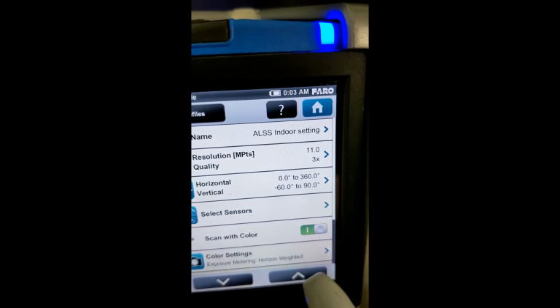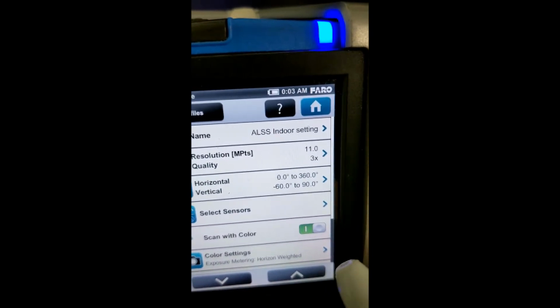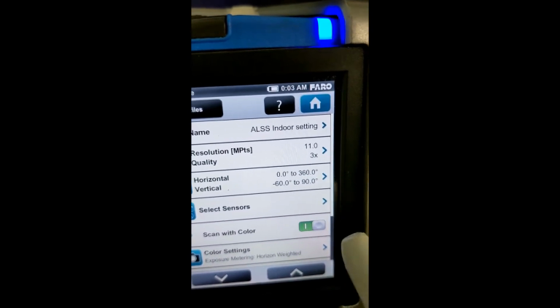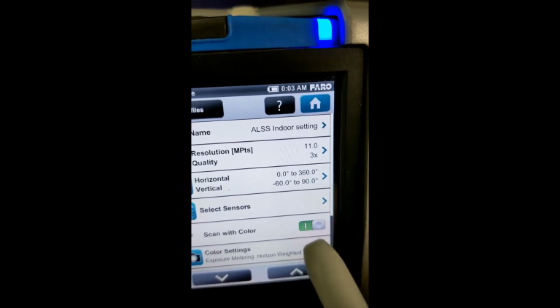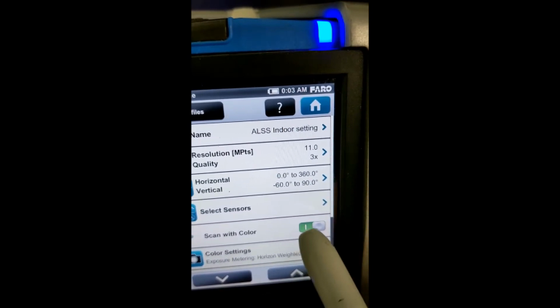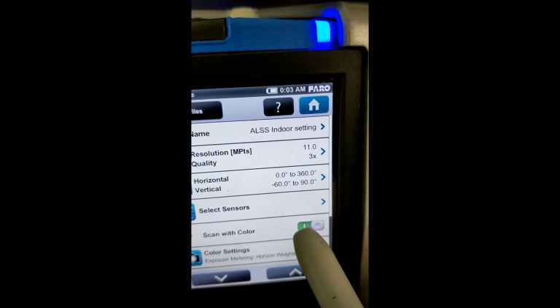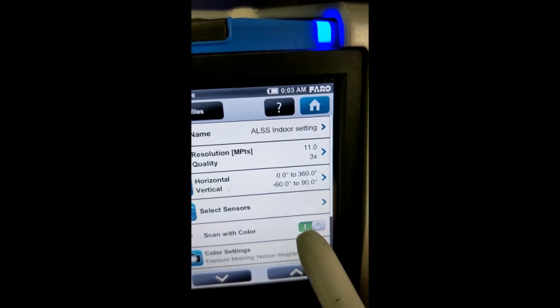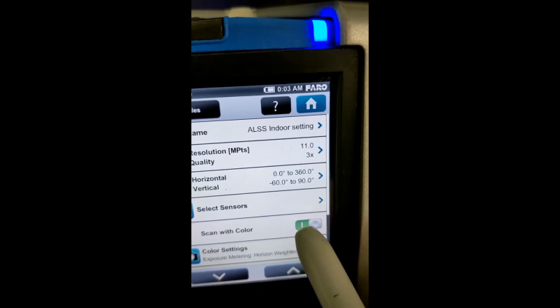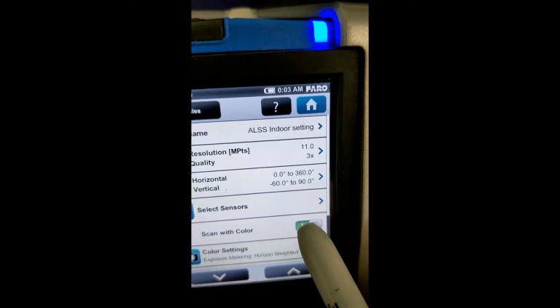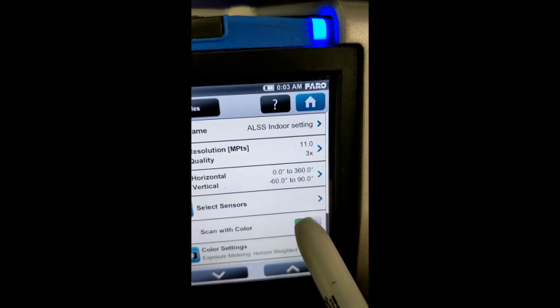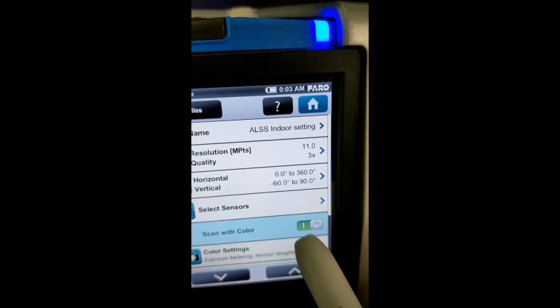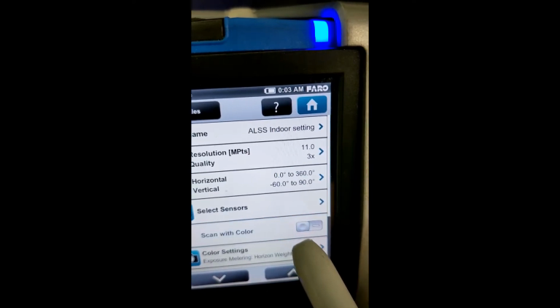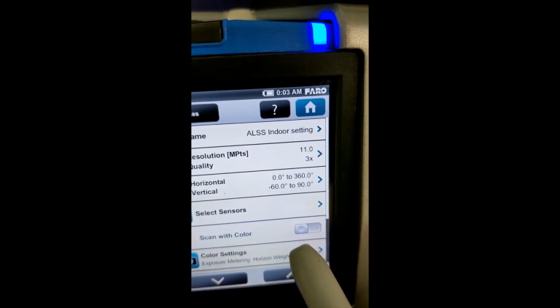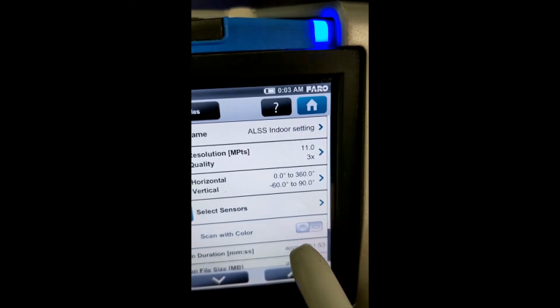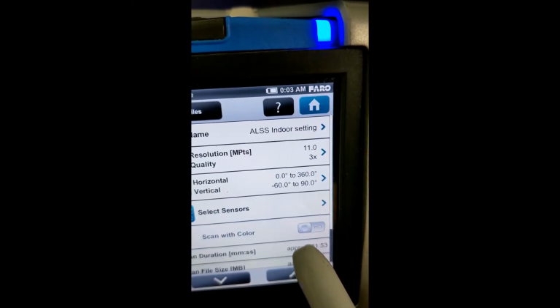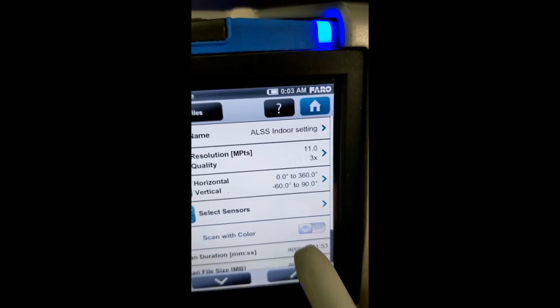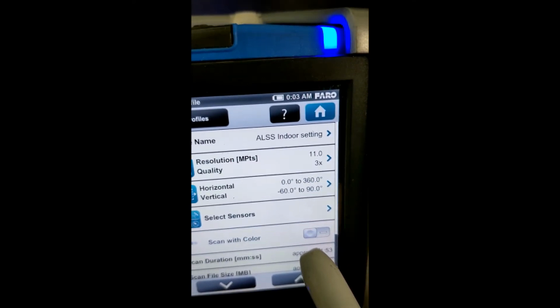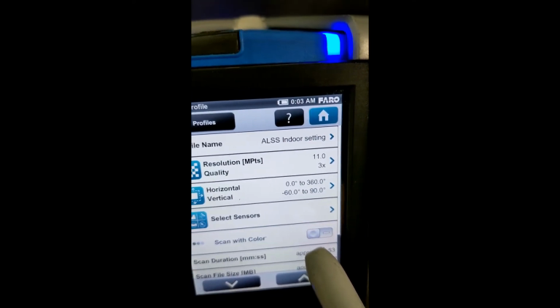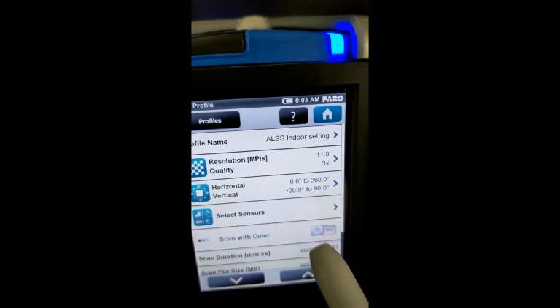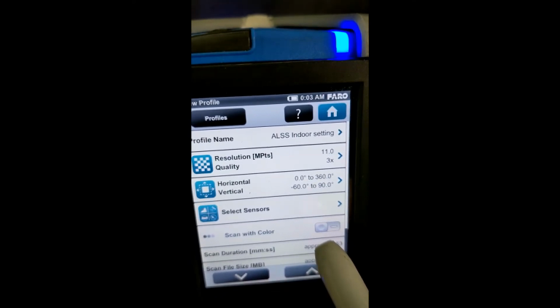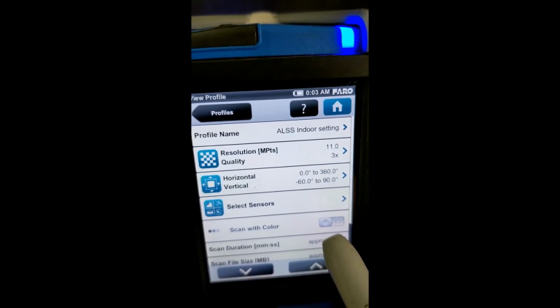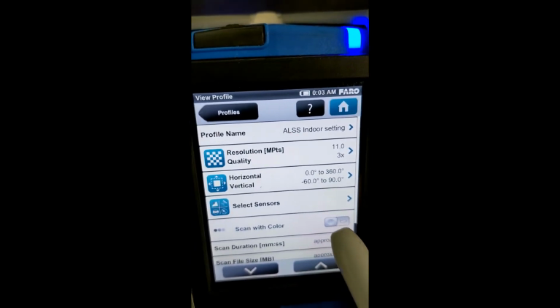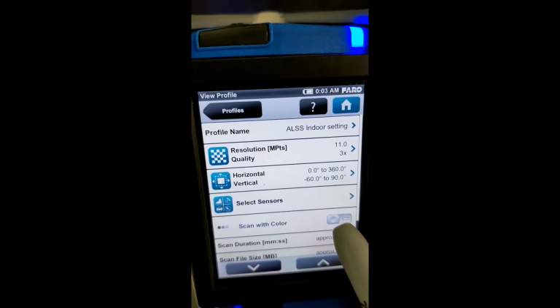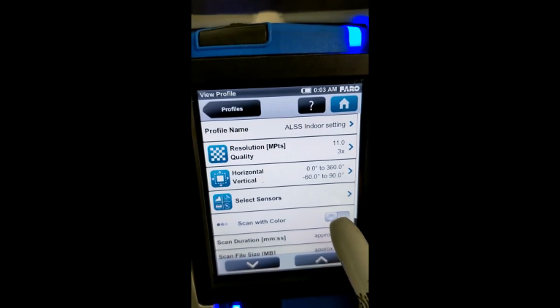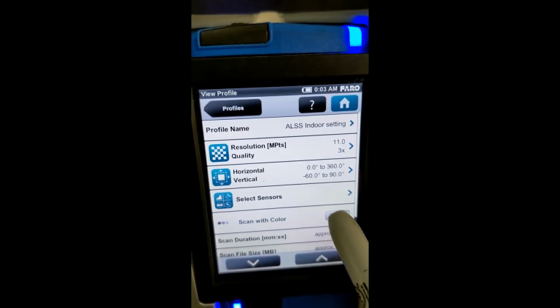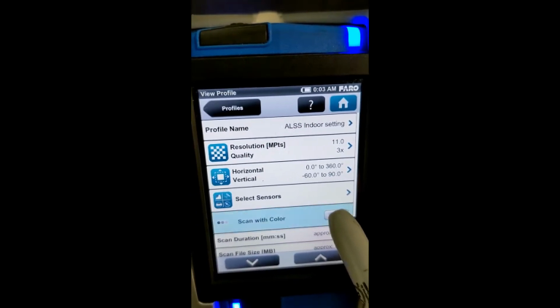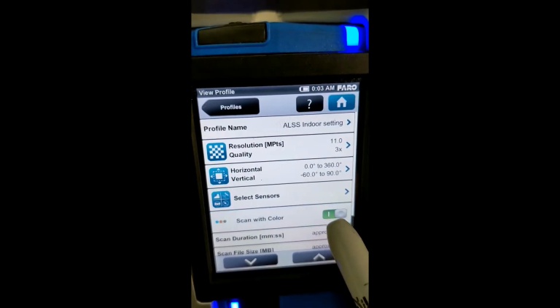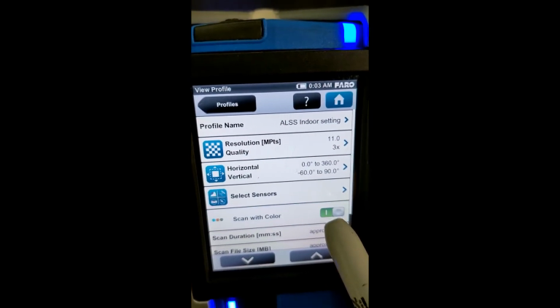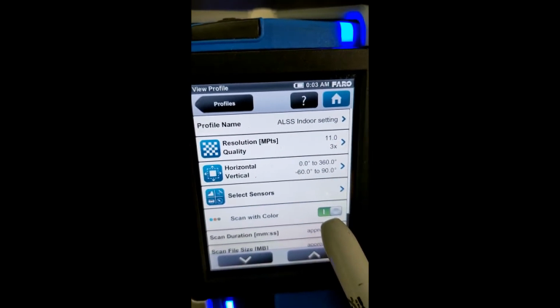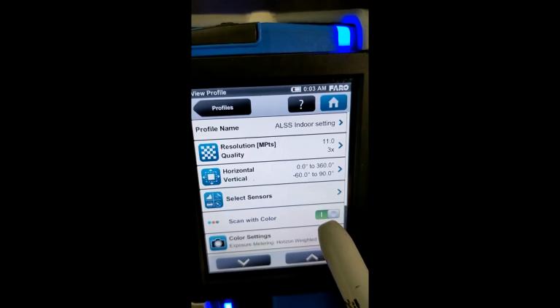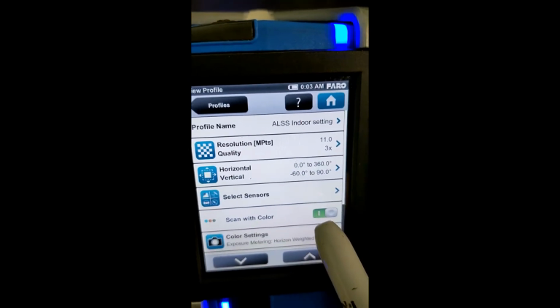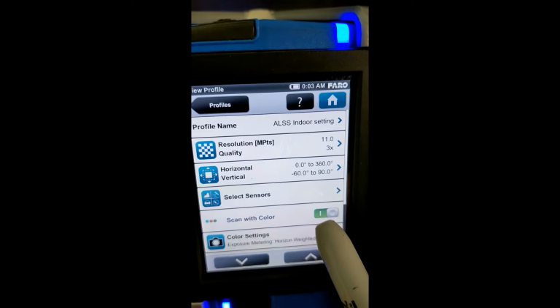Everything else can remain the same. There's no reason to change anything except for the color — that toggle switch will turn the color on and off. So now we're back on.